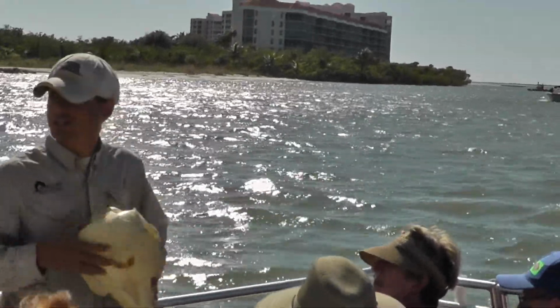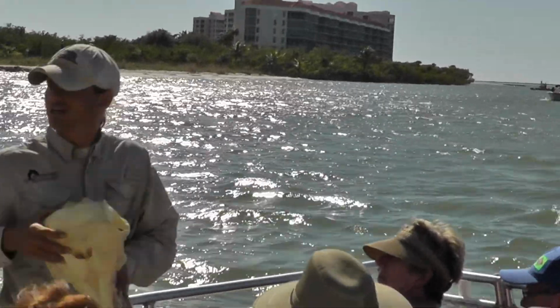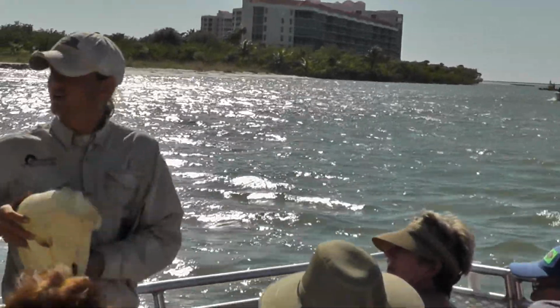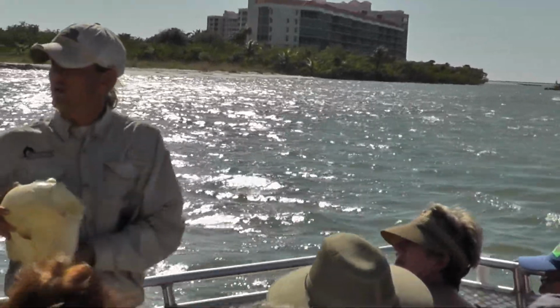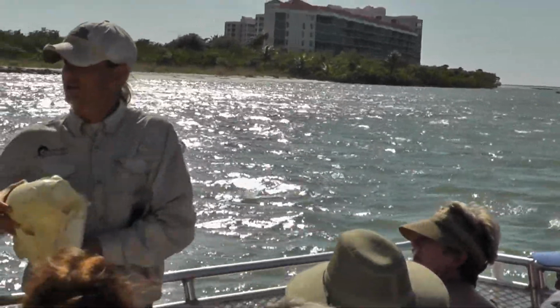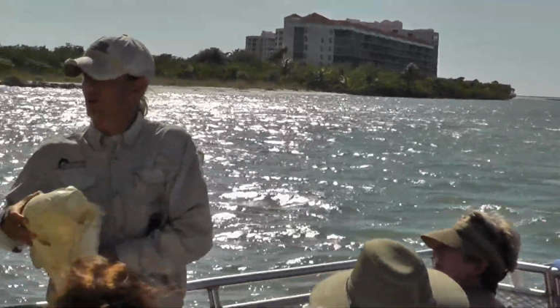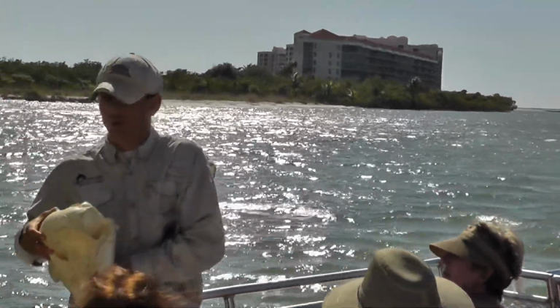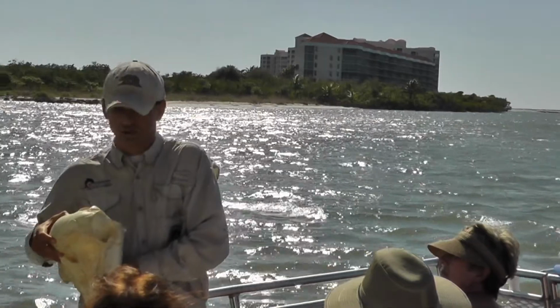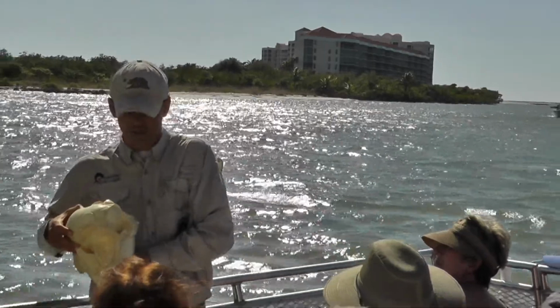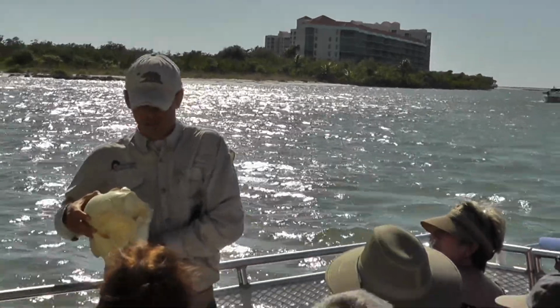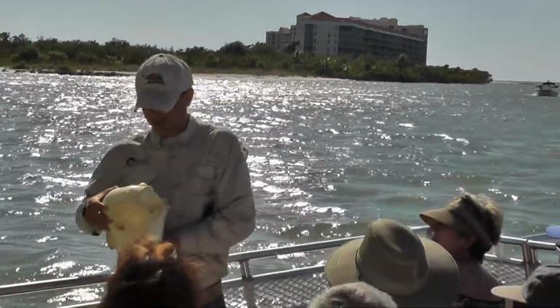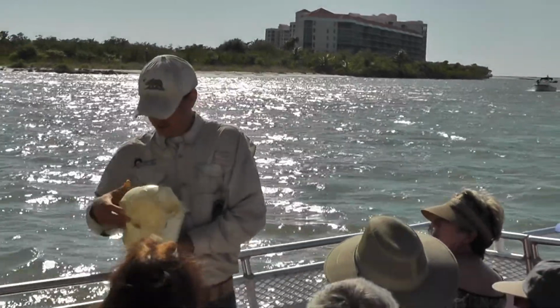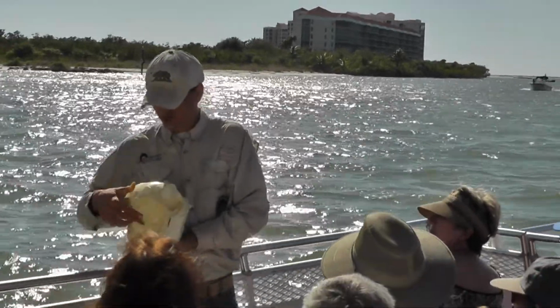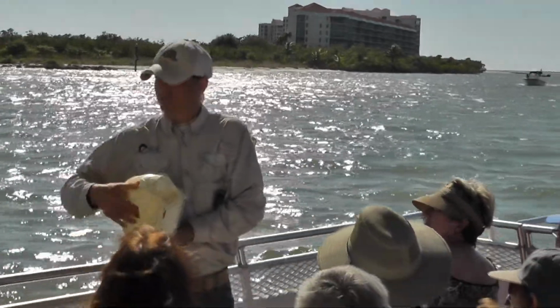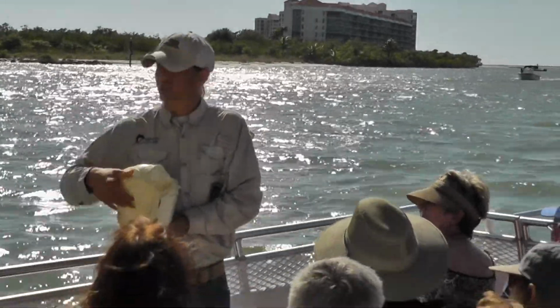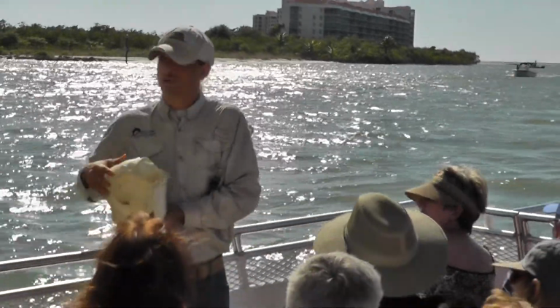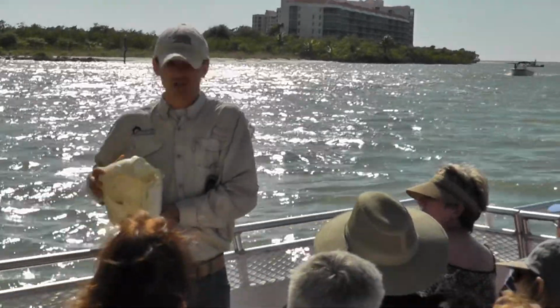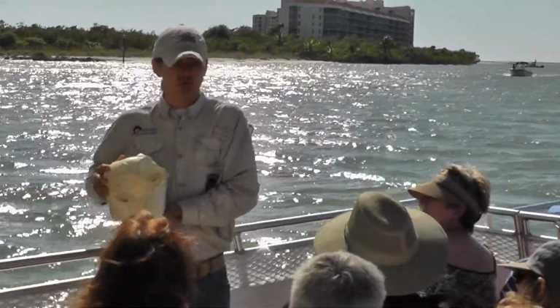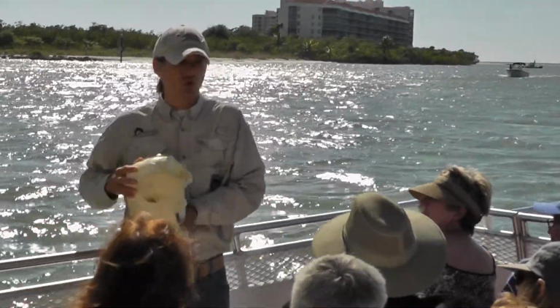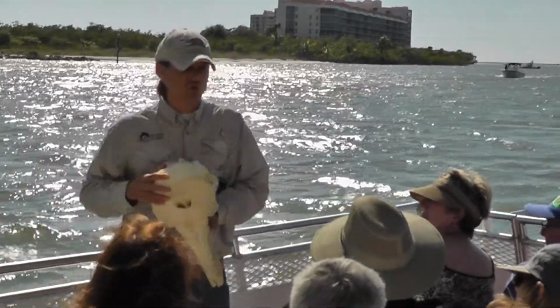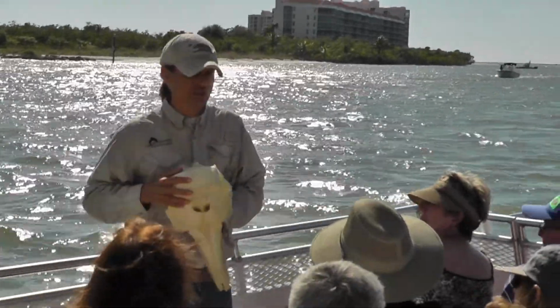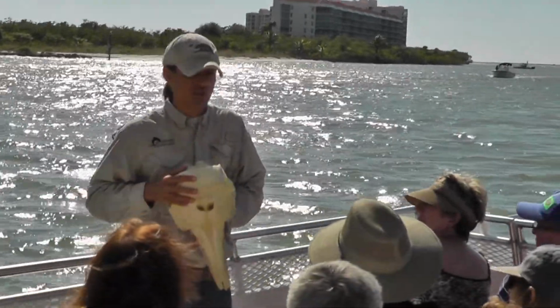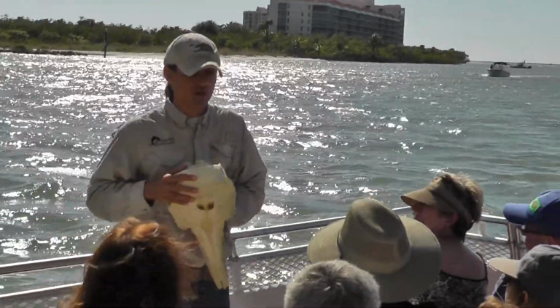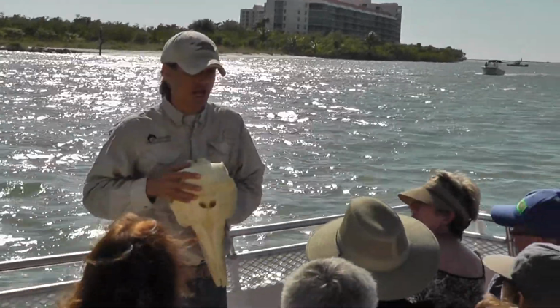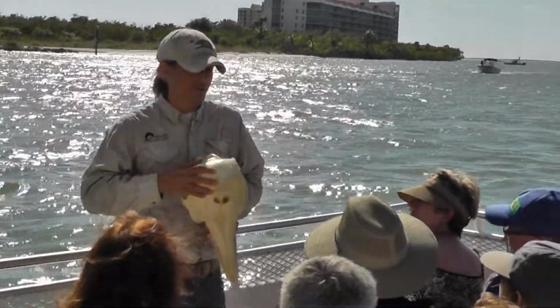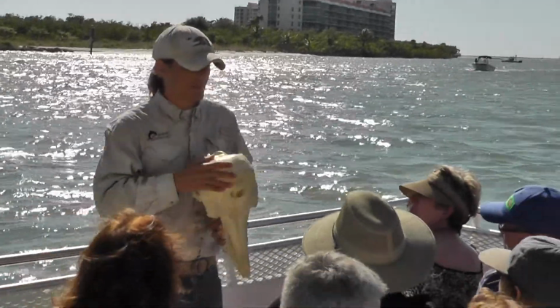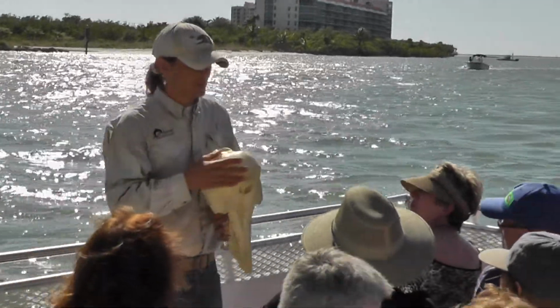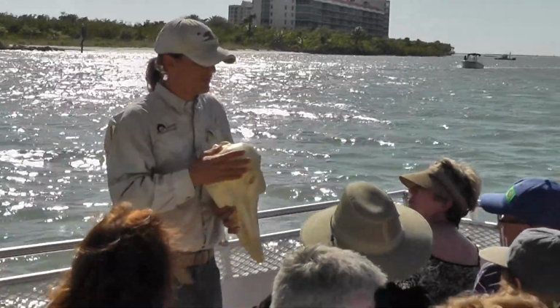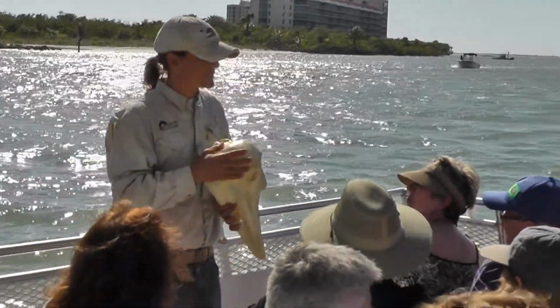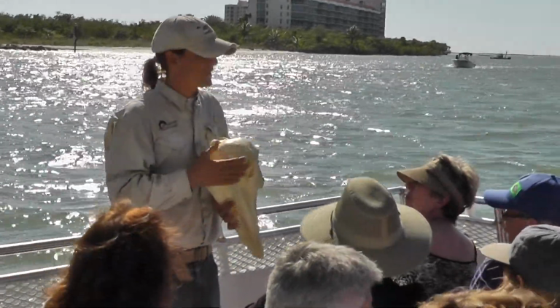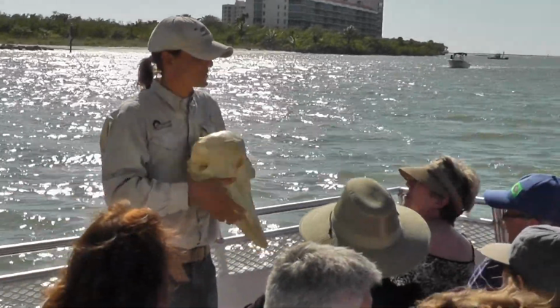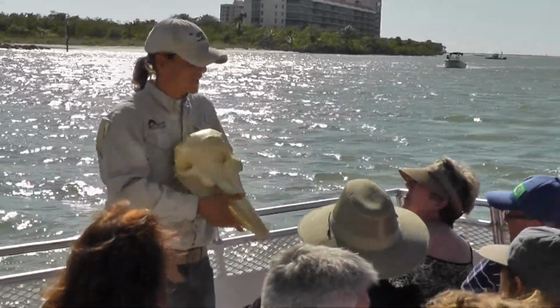Right where the blowhole is, you can still see the two nostril holes, just like we would have. They're very specialized.